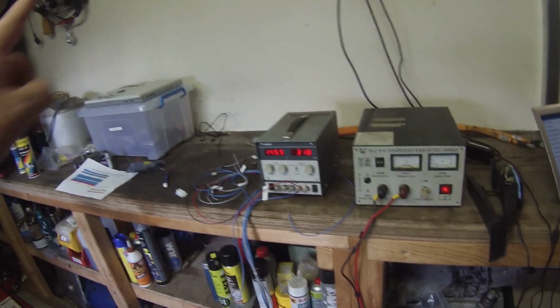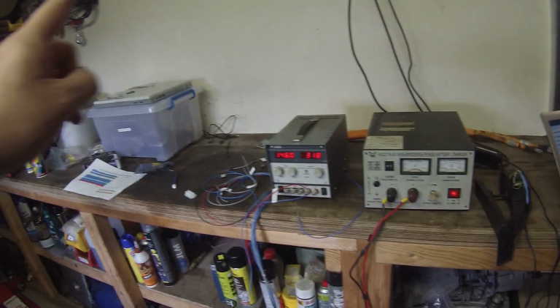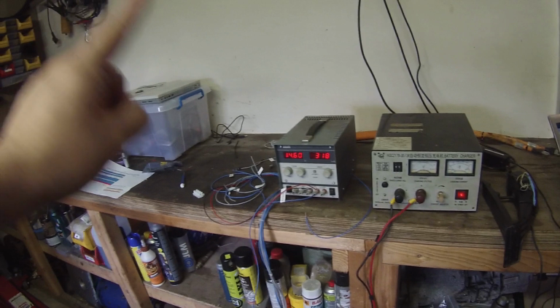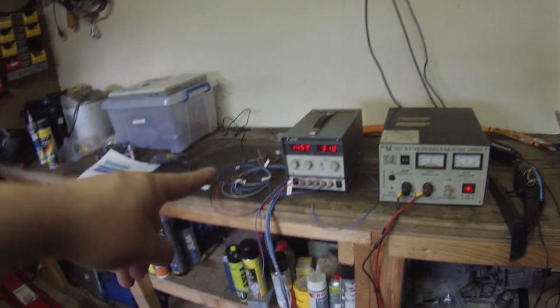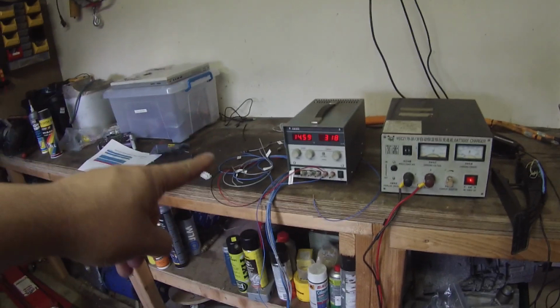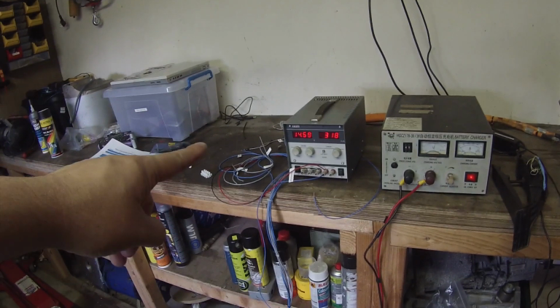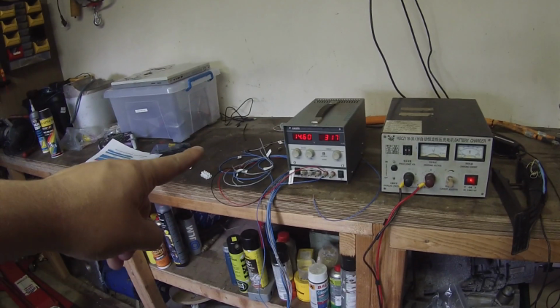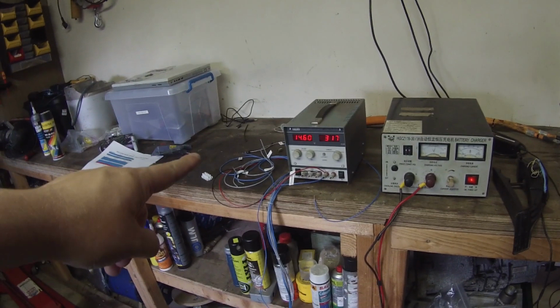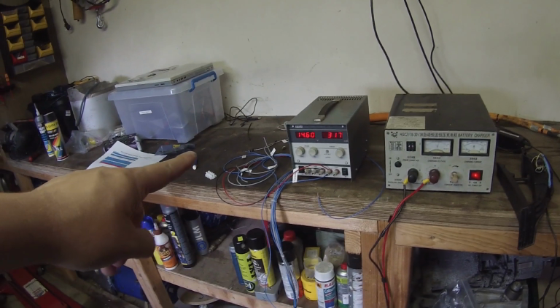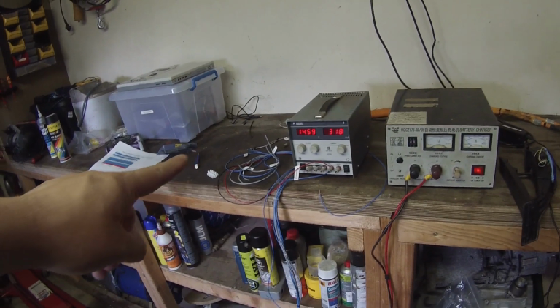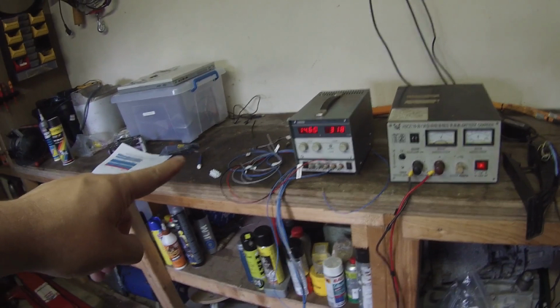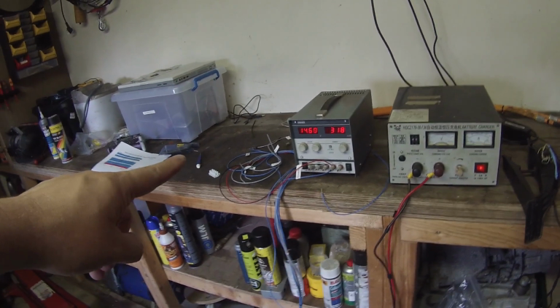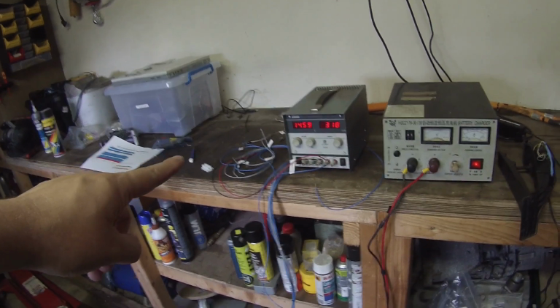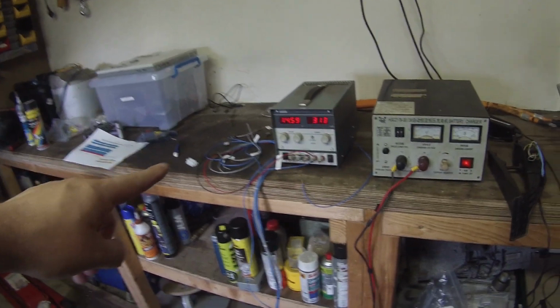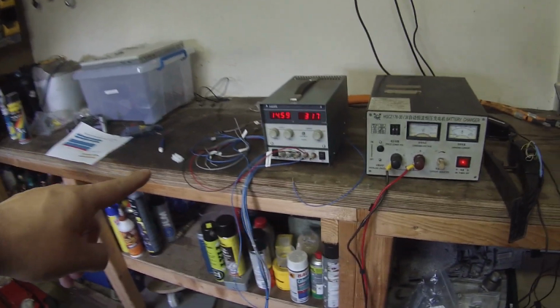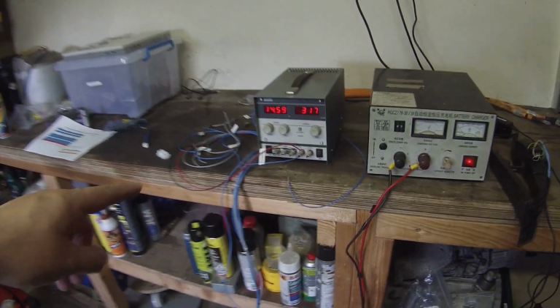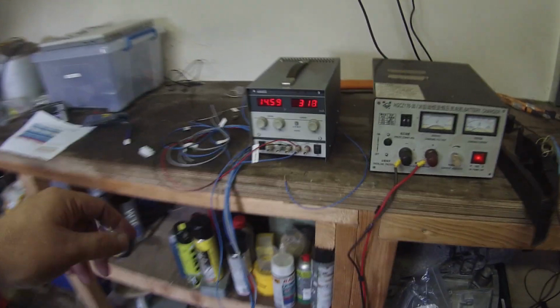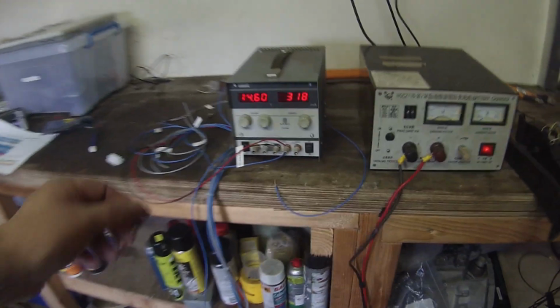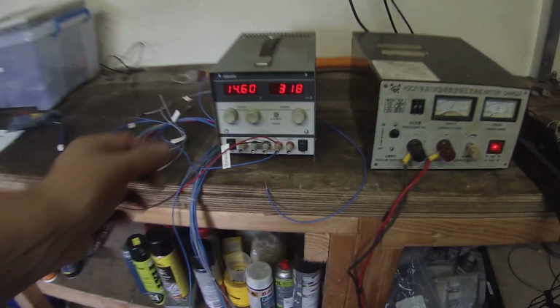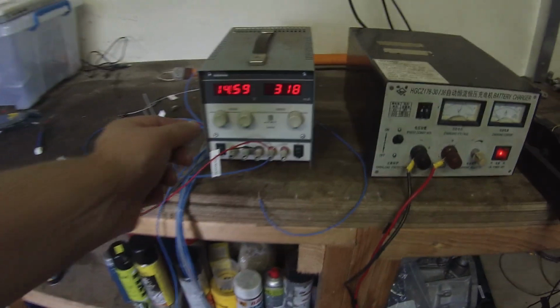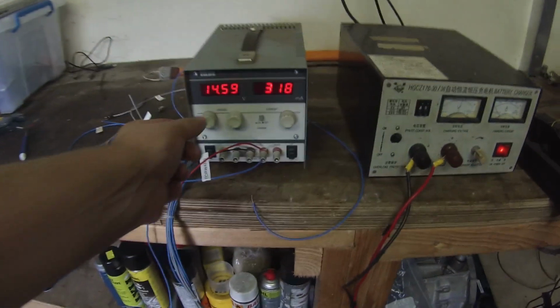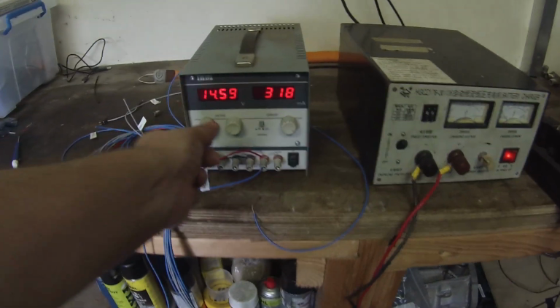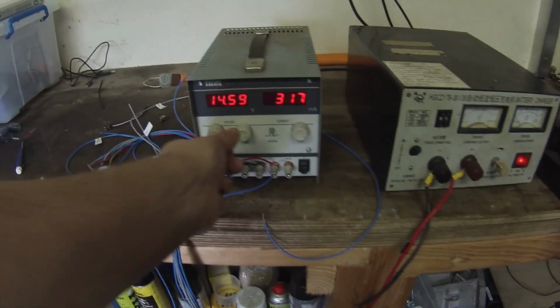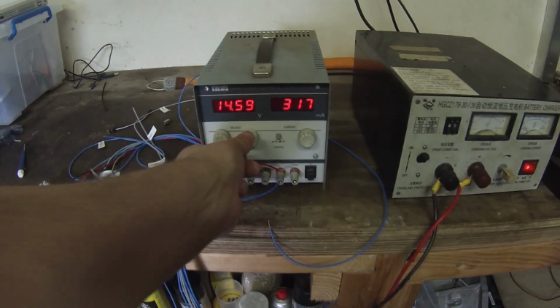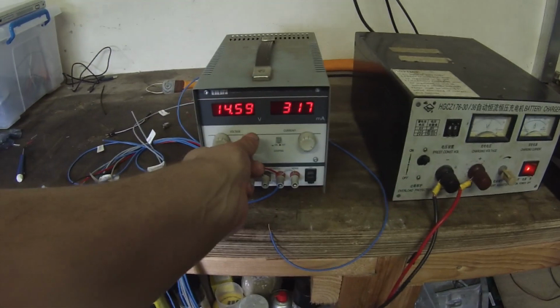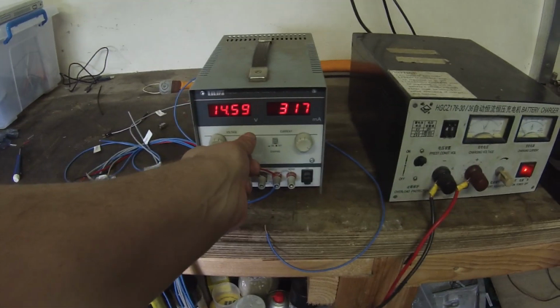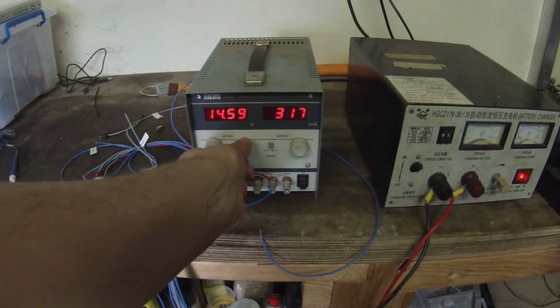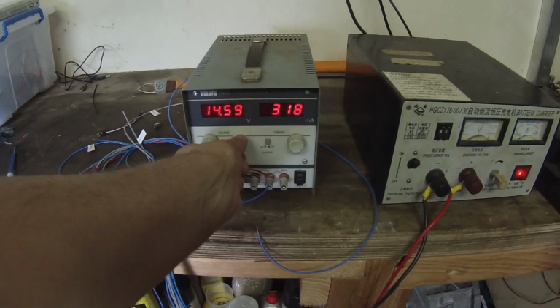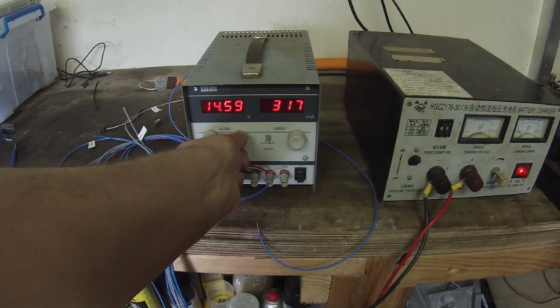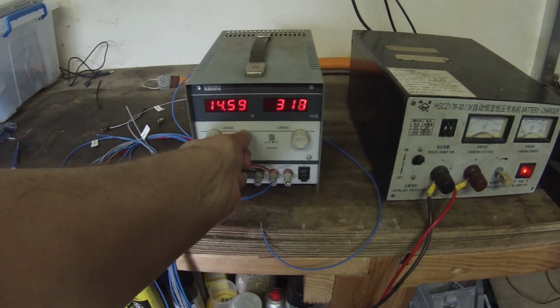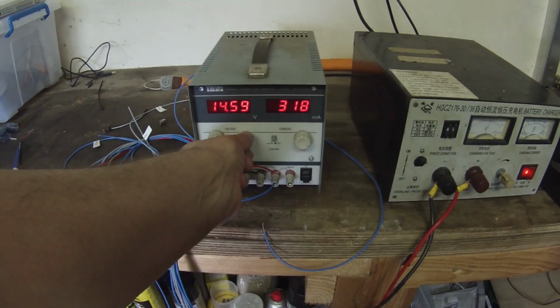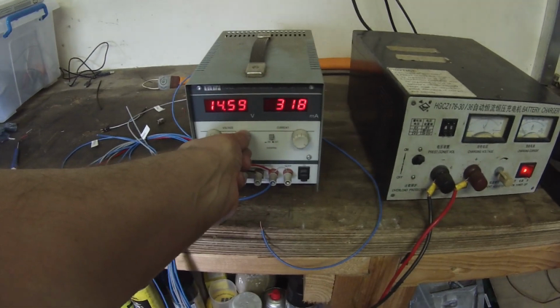The 12 volts is too high right now because this power supply is goosed.